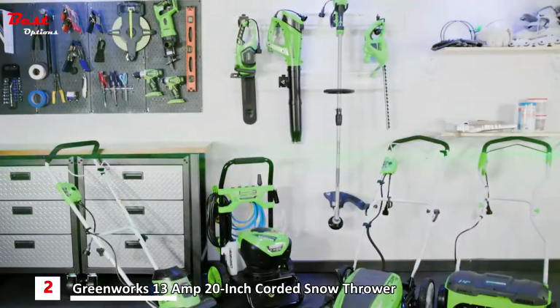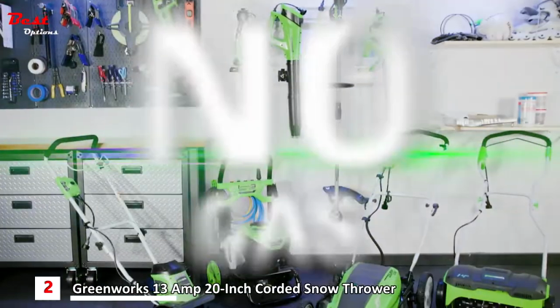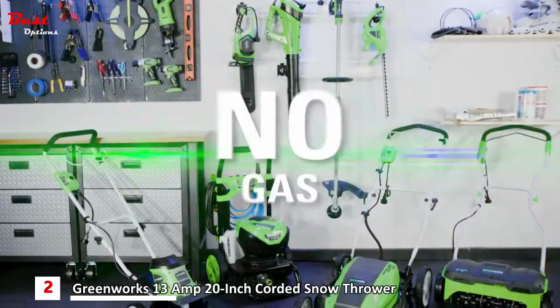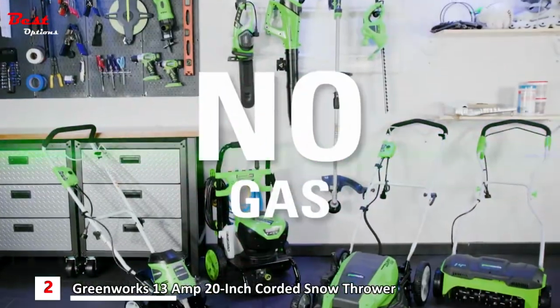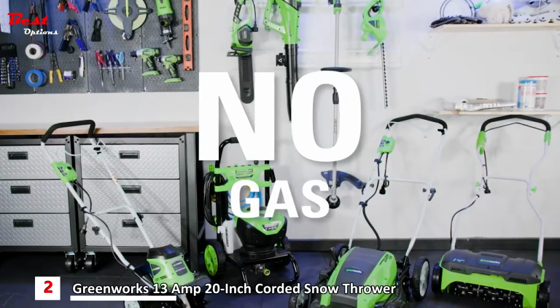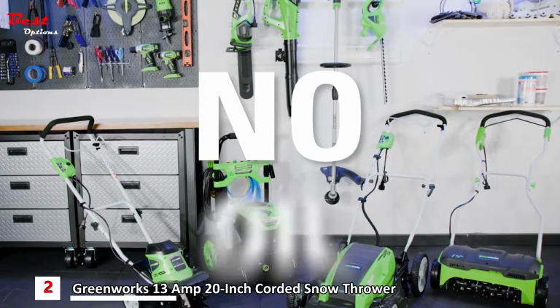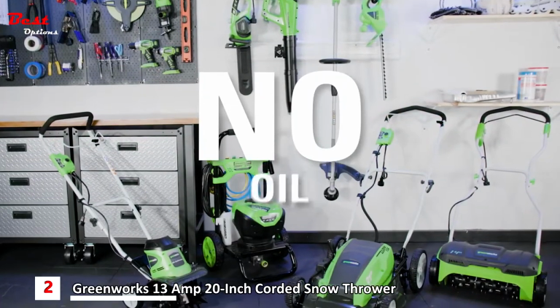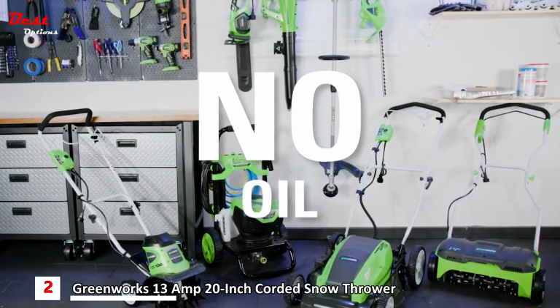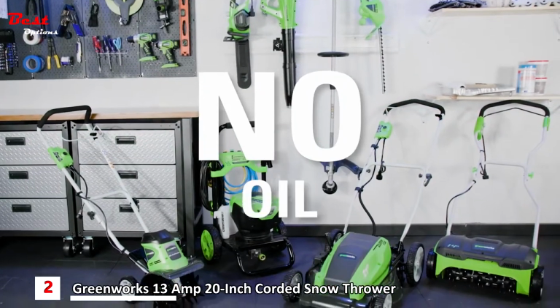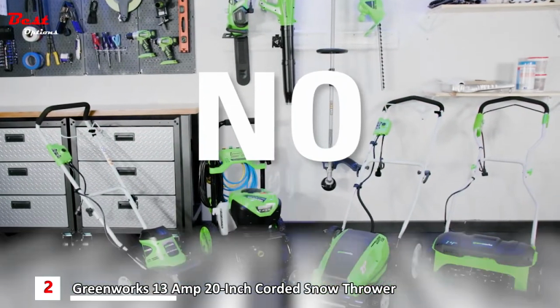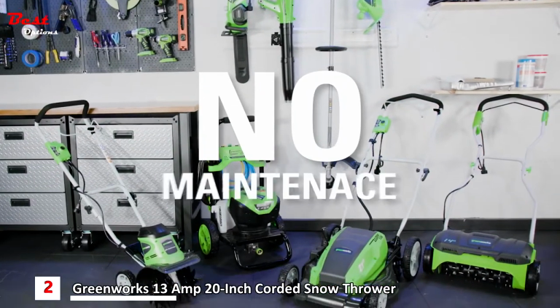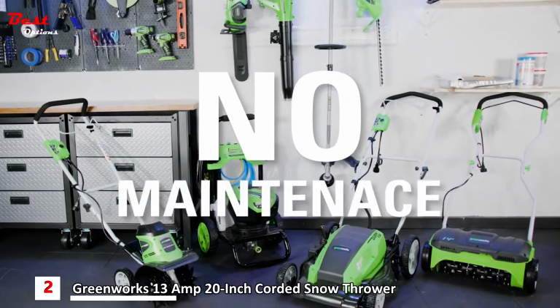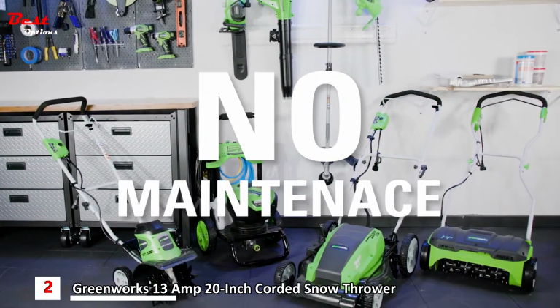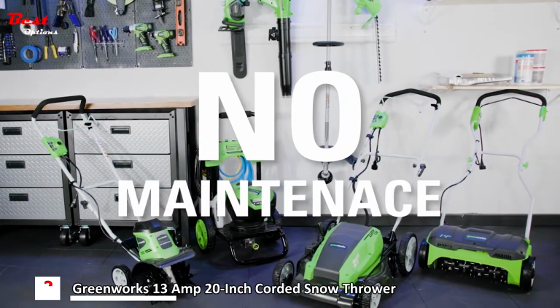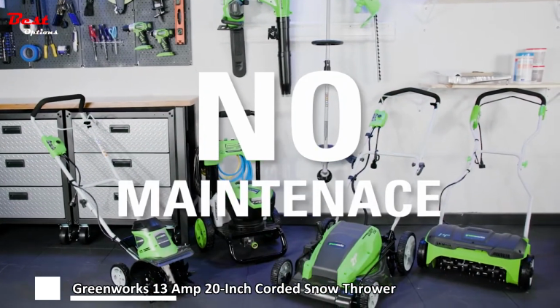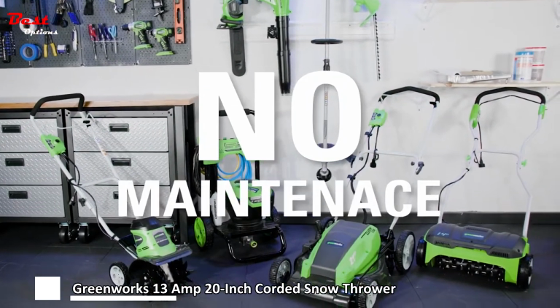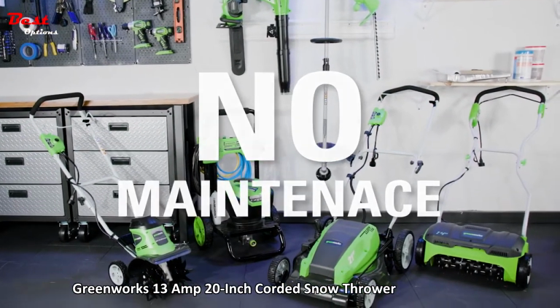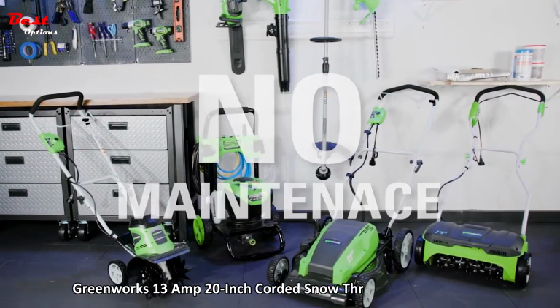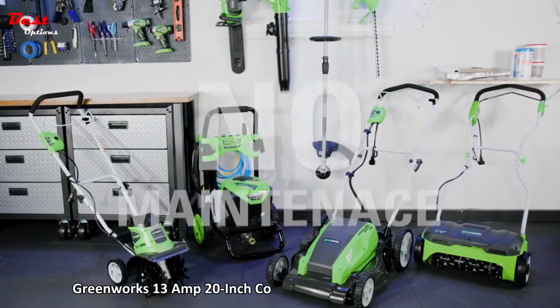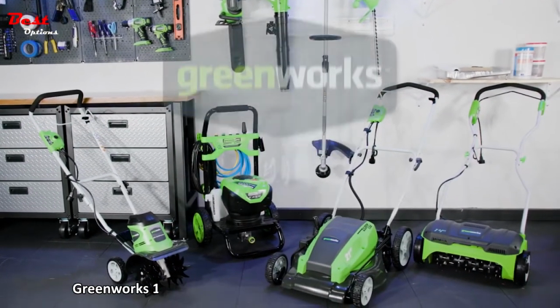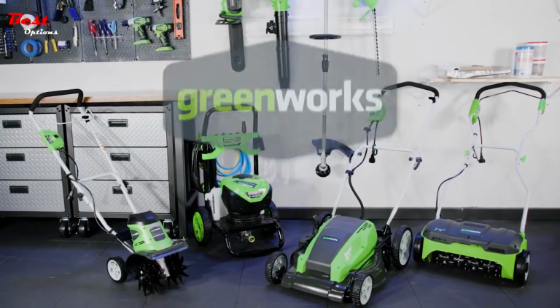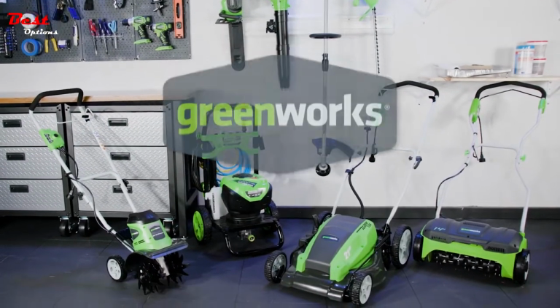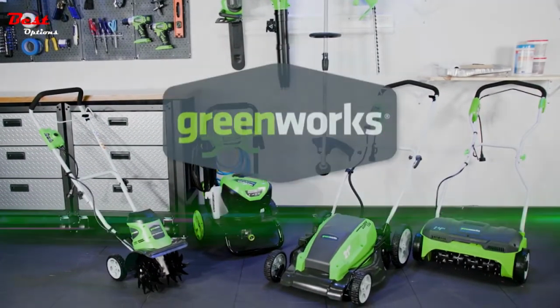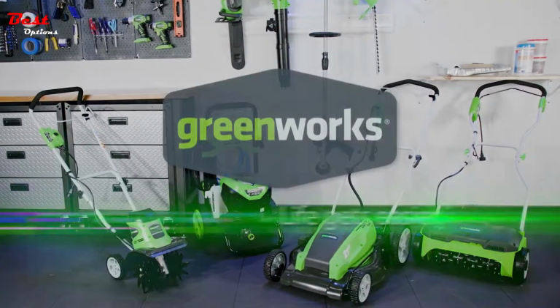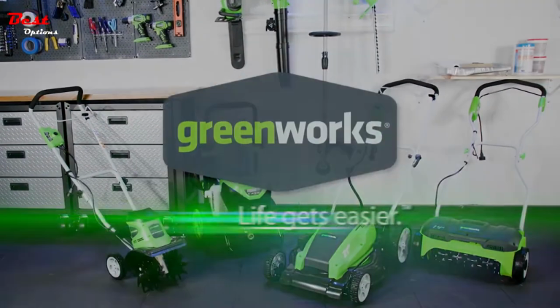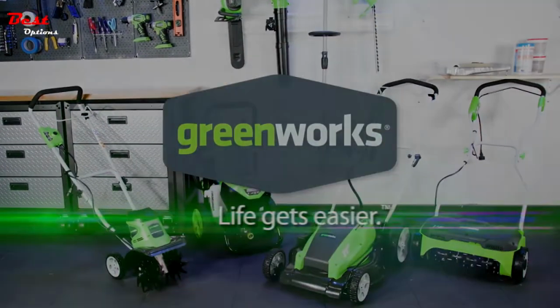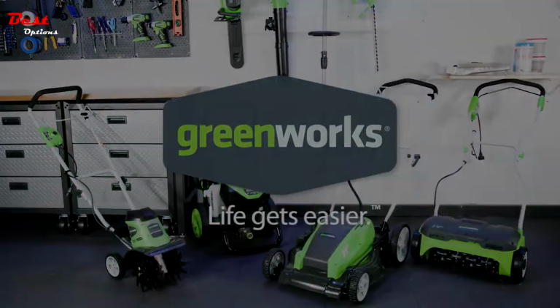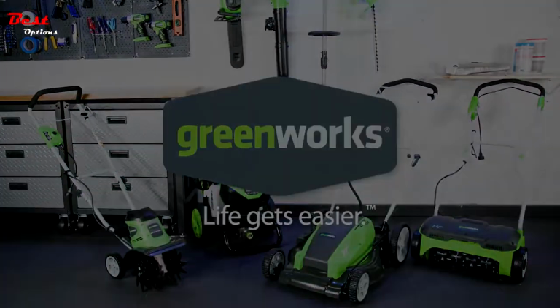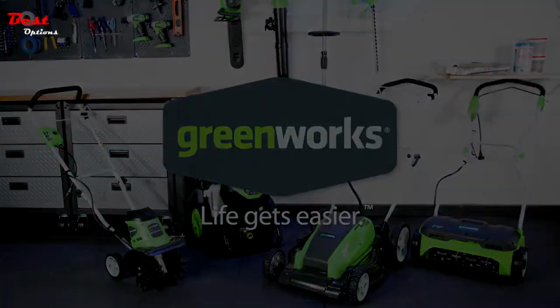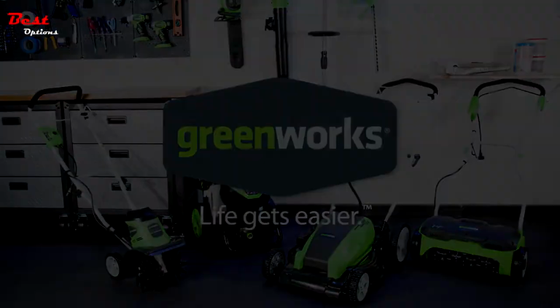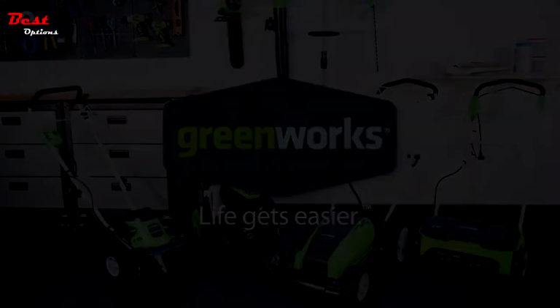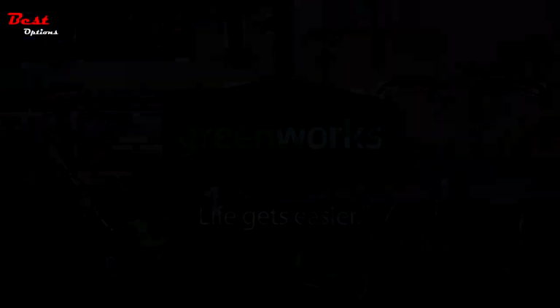No gas, no oil, no maintenance. GreenWorks — life gets easier.